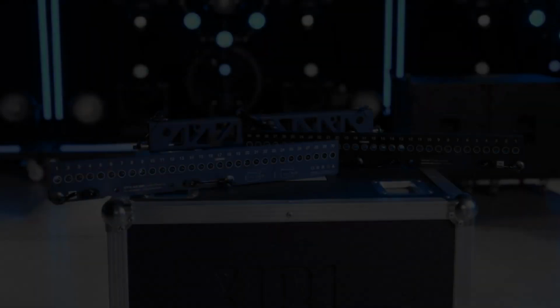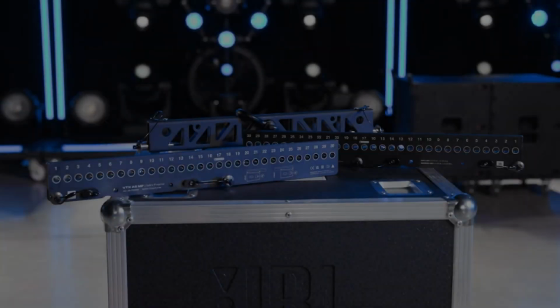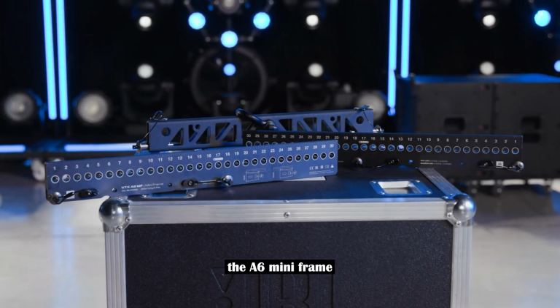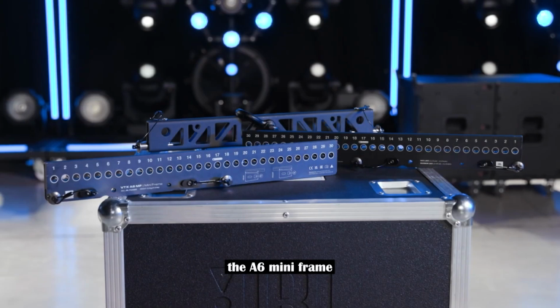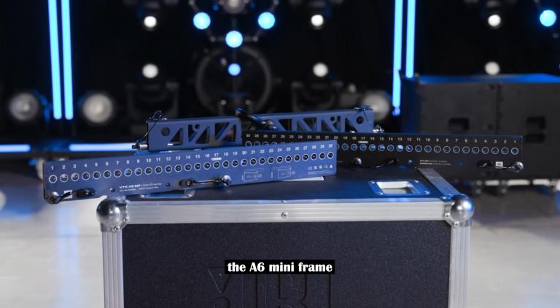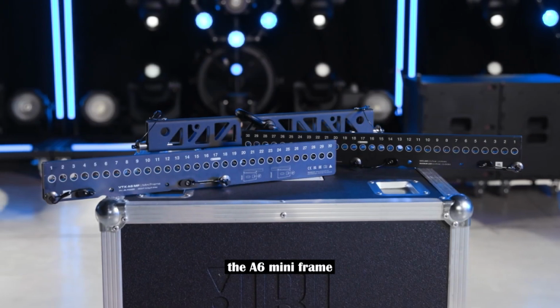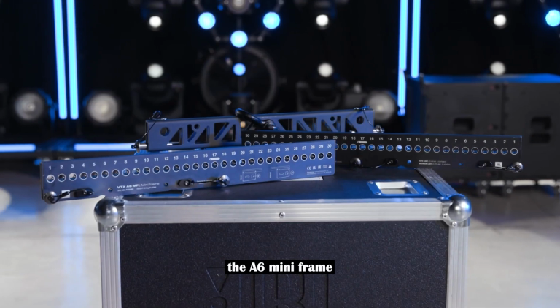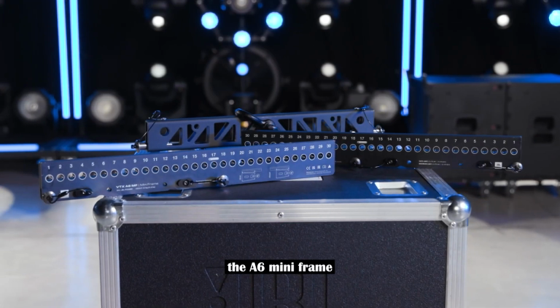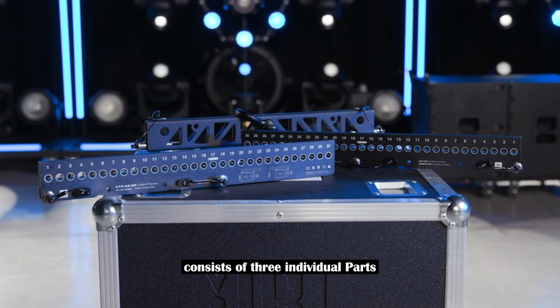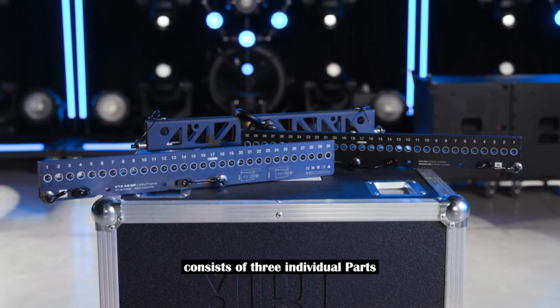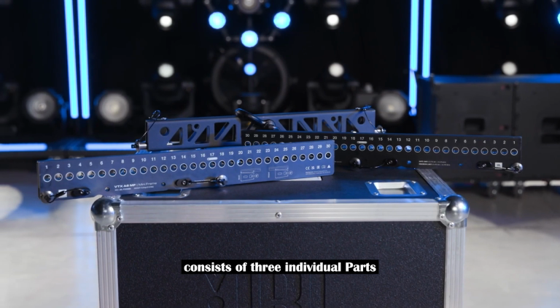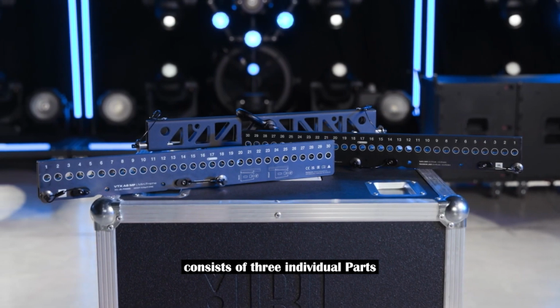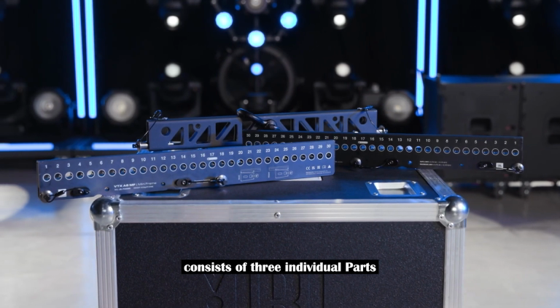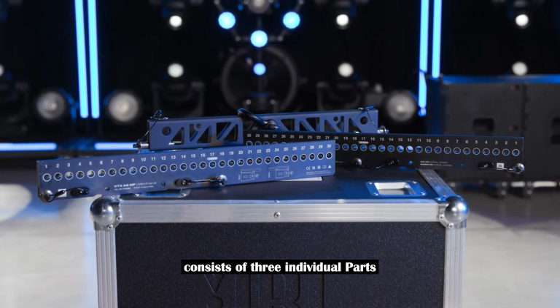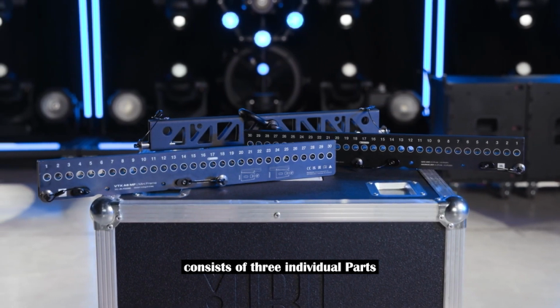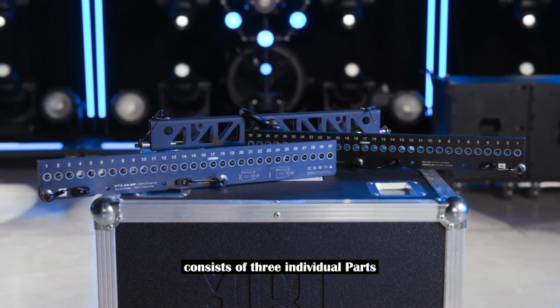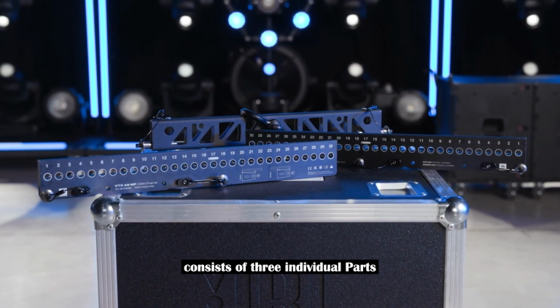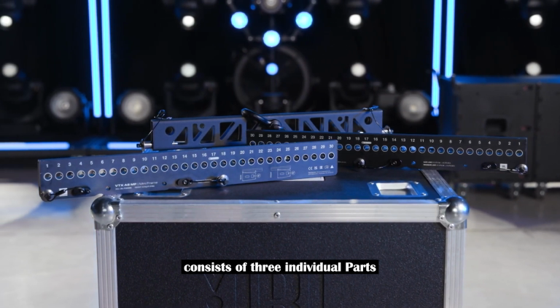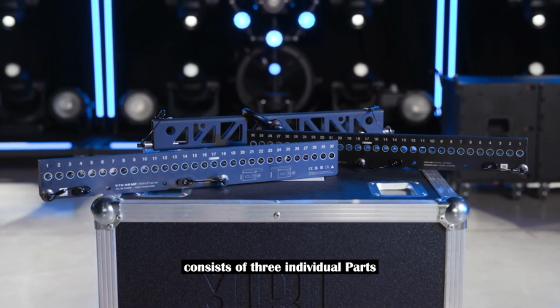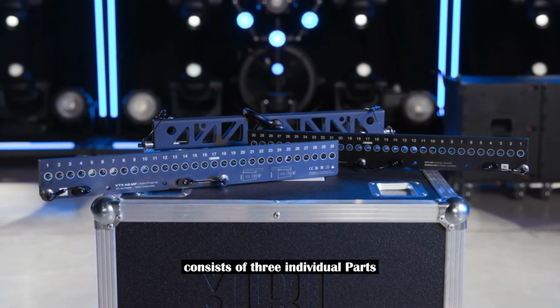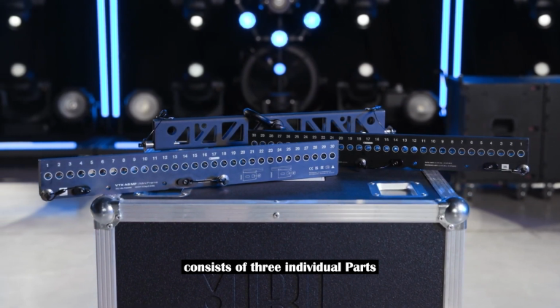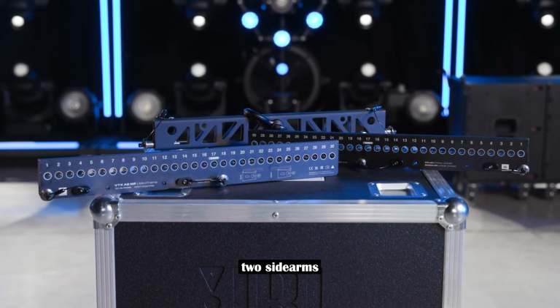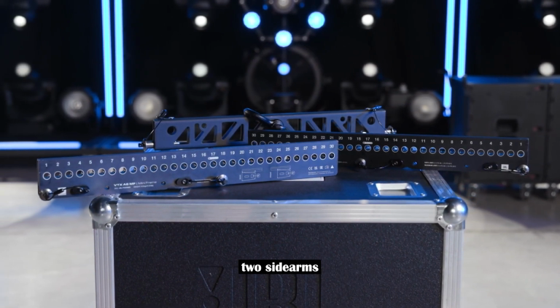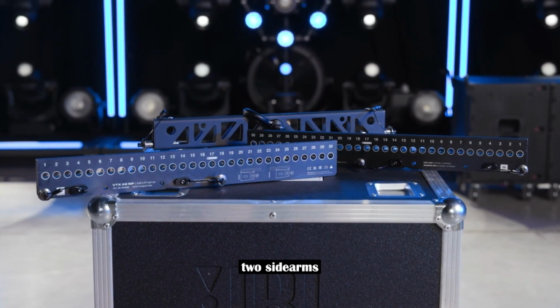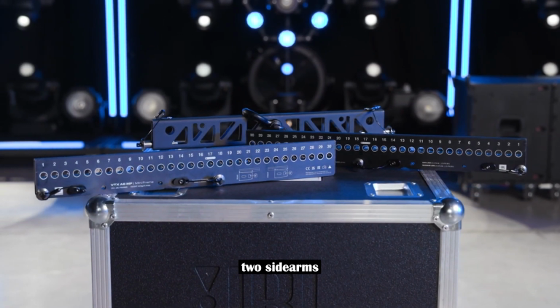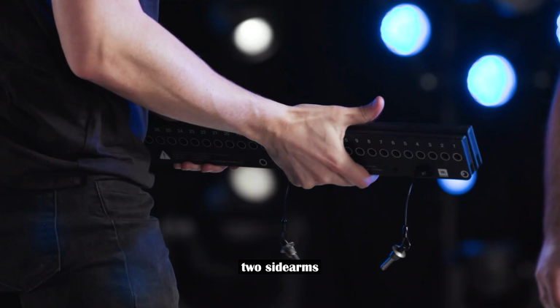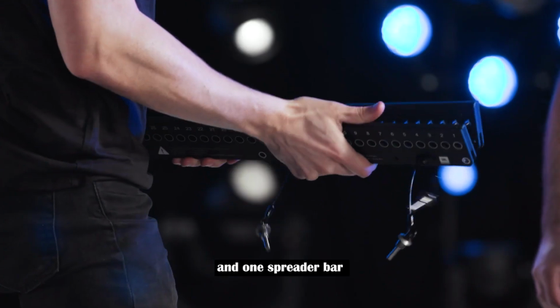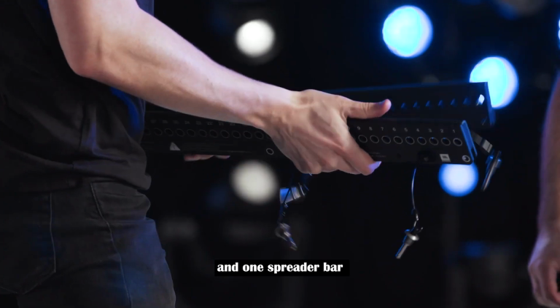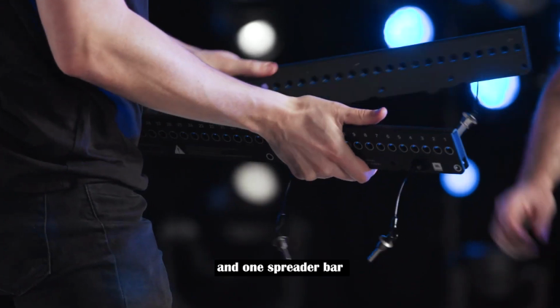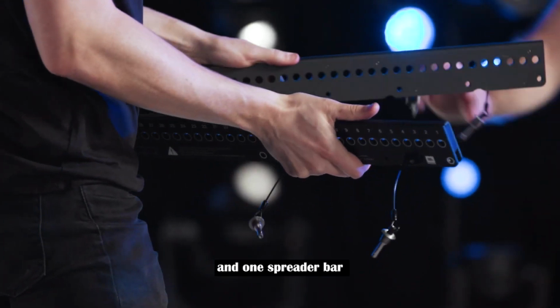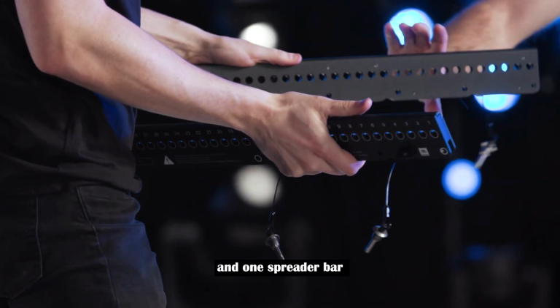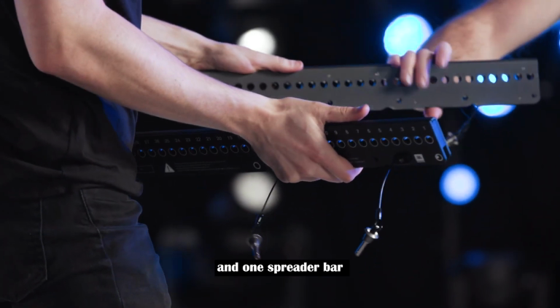The A6 mini frame consists of three individual parts: two side arms and one spreader bar.